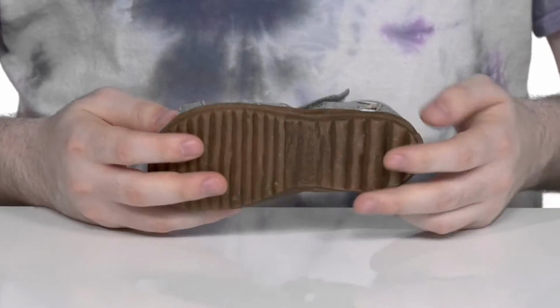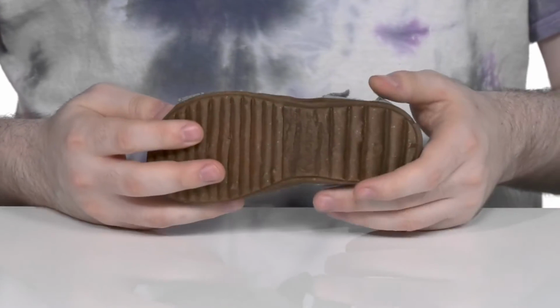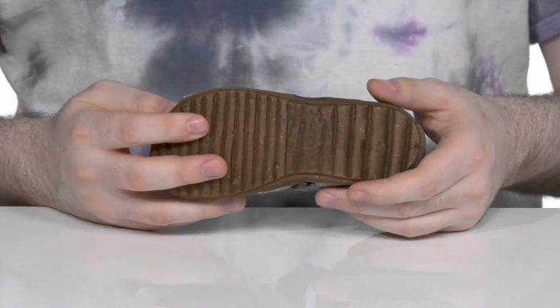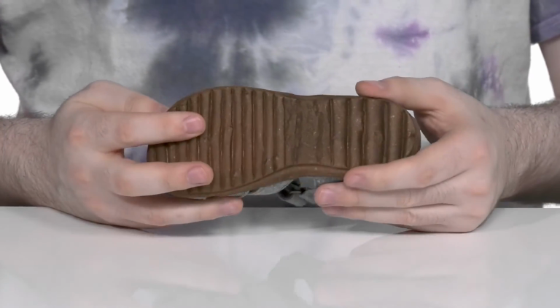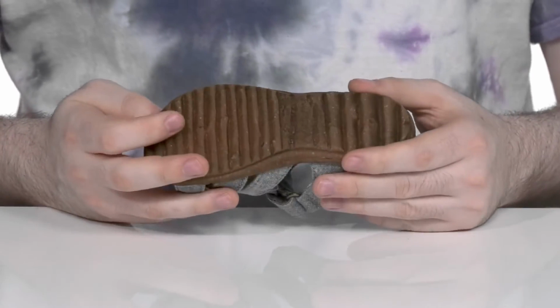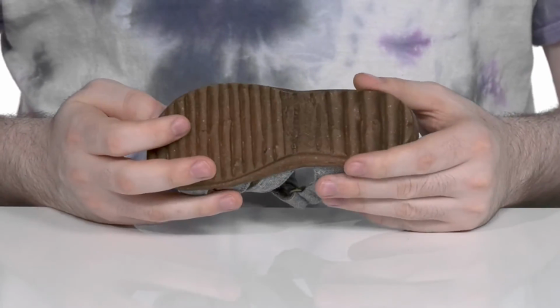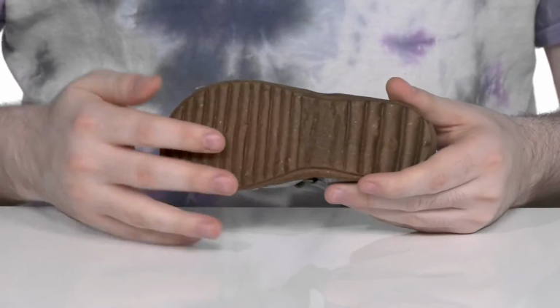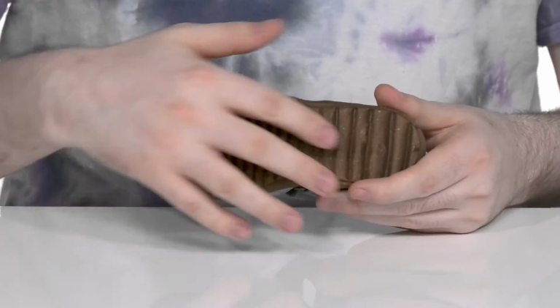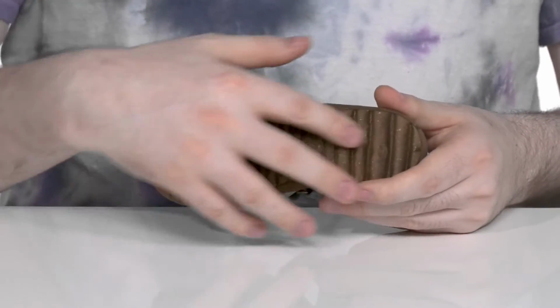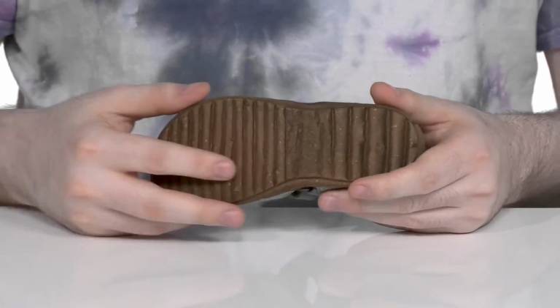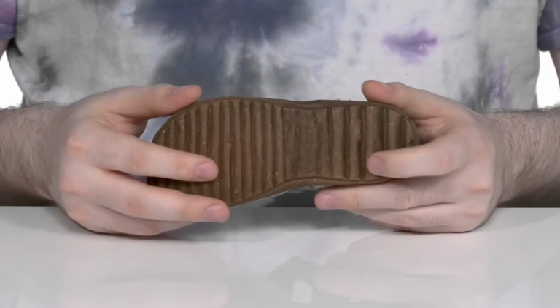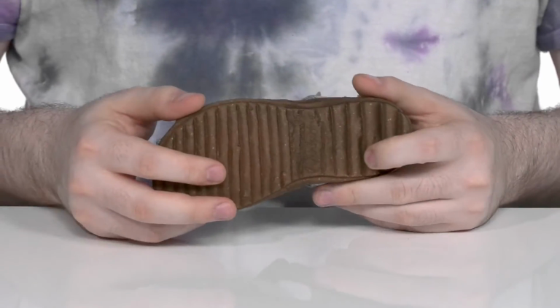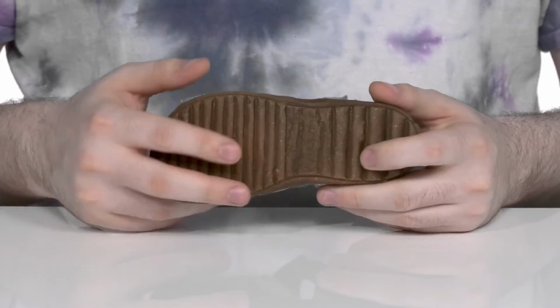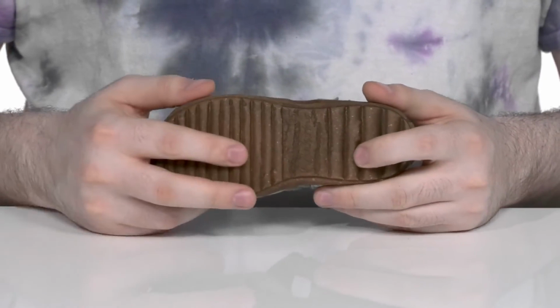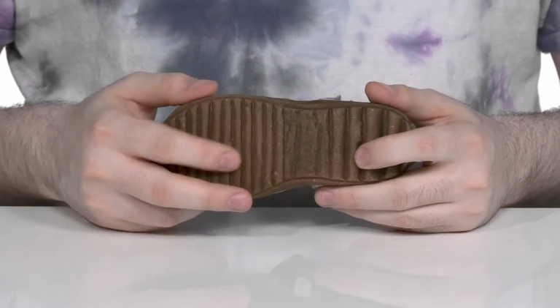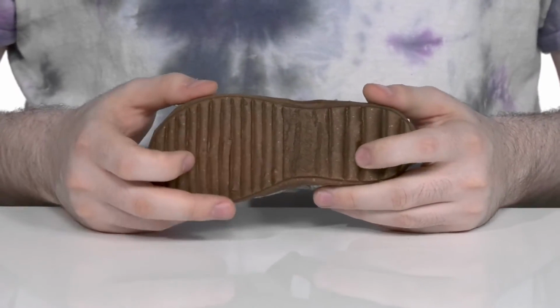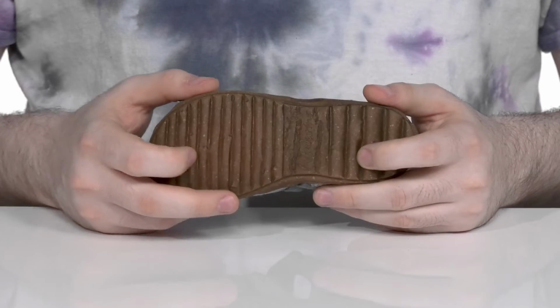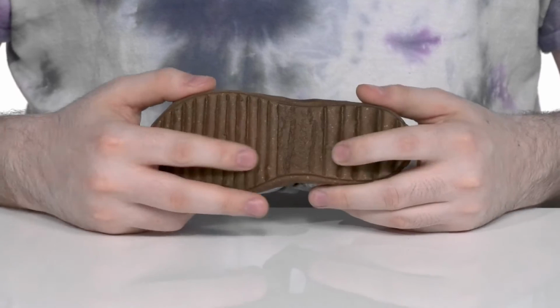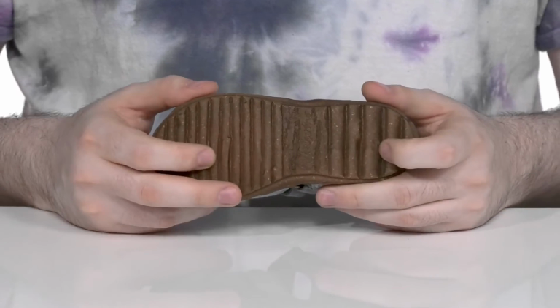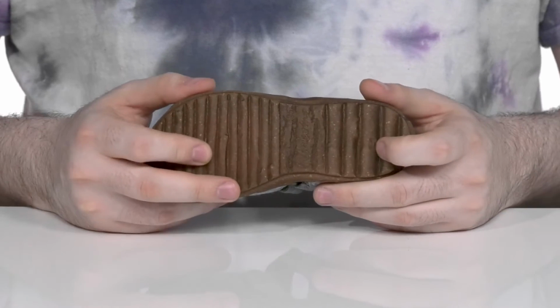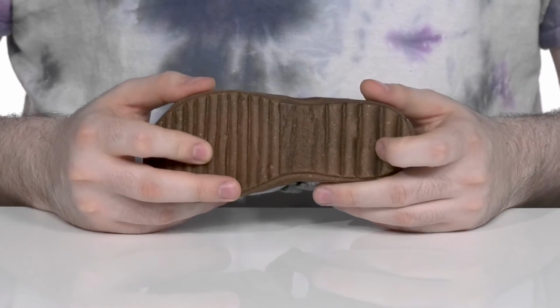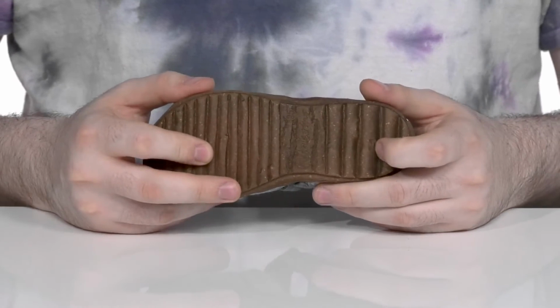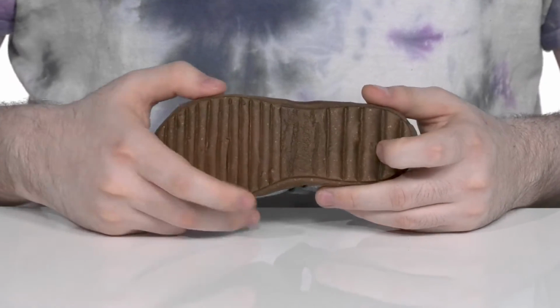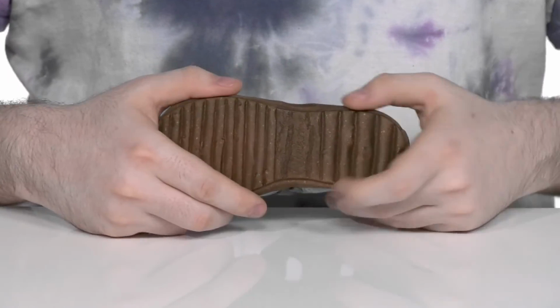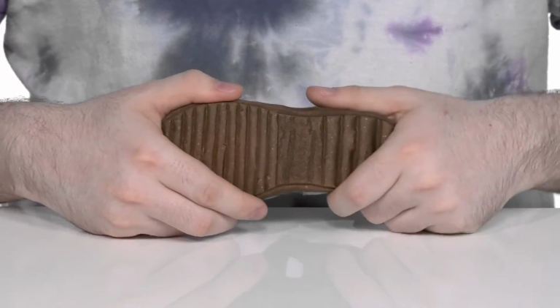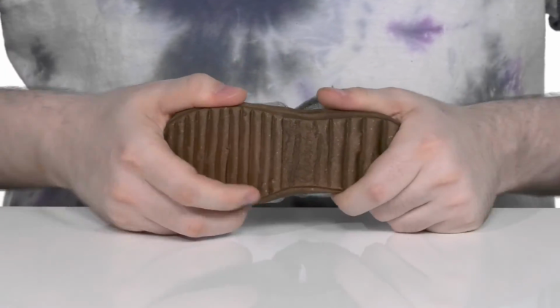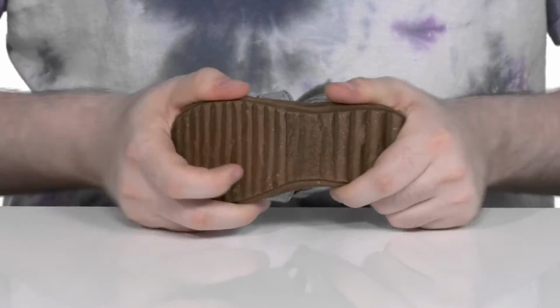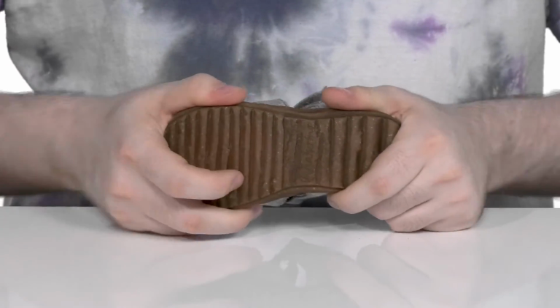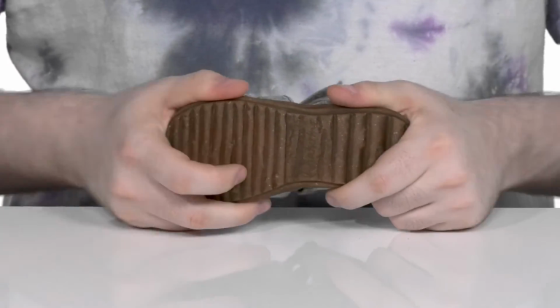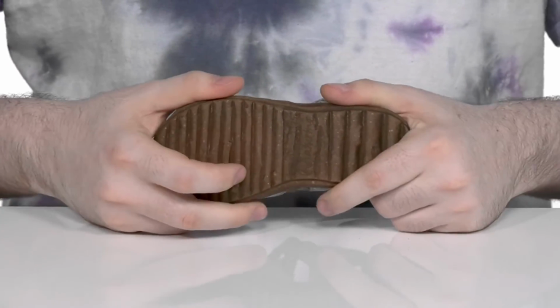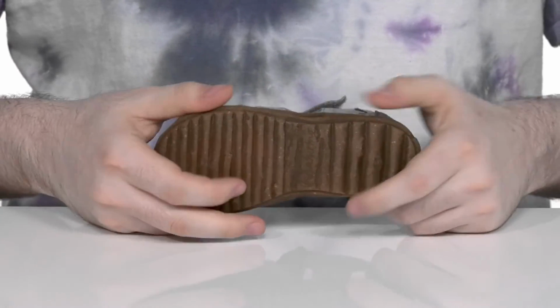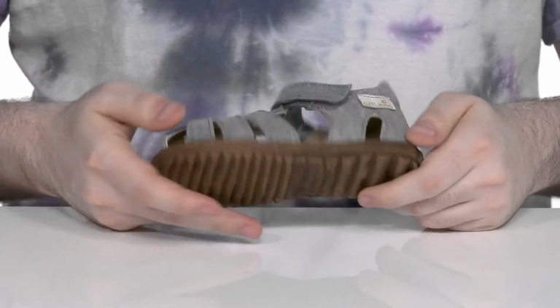The outsole is also blended with cork, giving it a nice rubbery feel with lots of grip and tread, as well as plenty of flex.